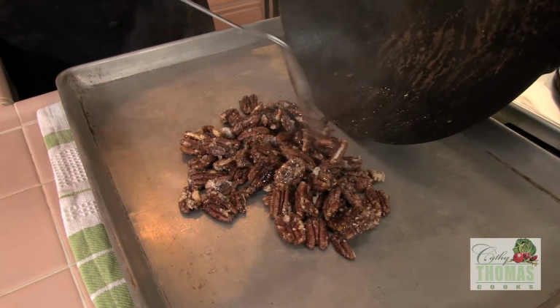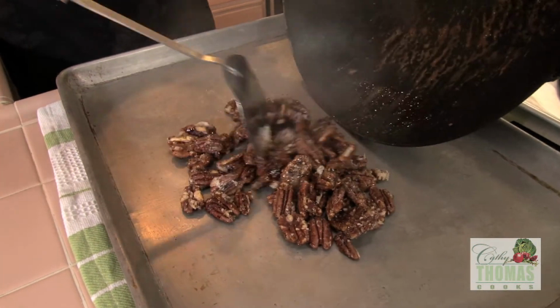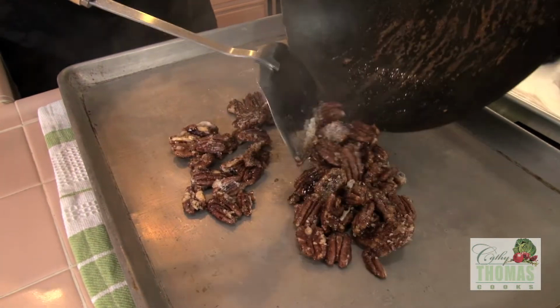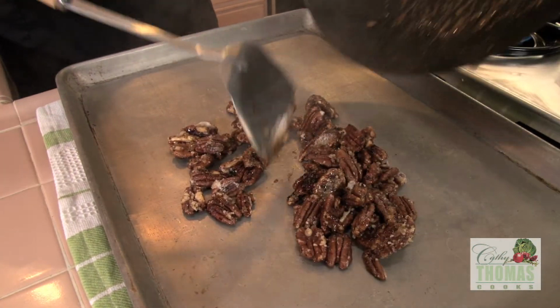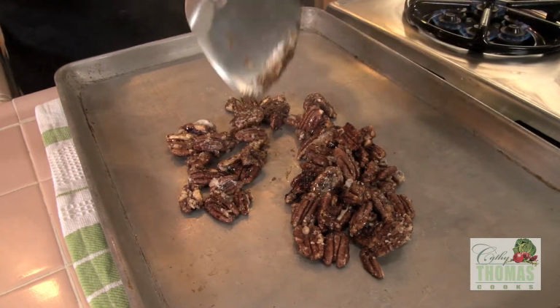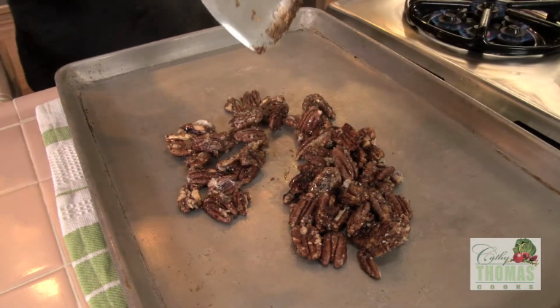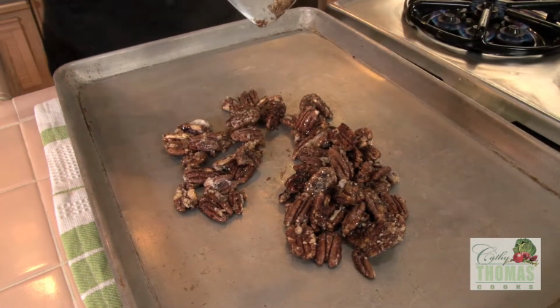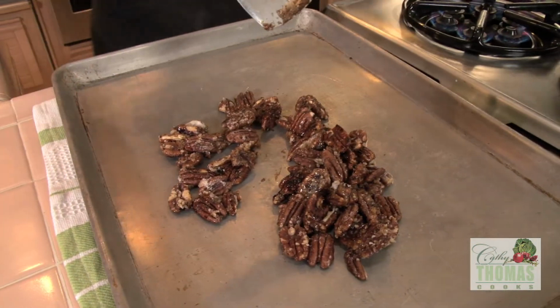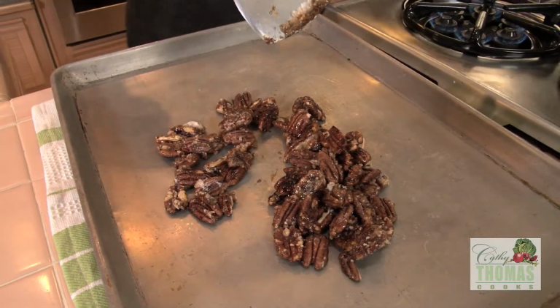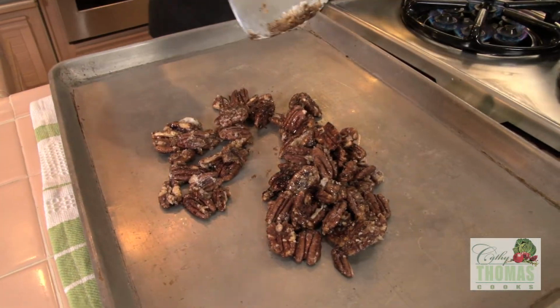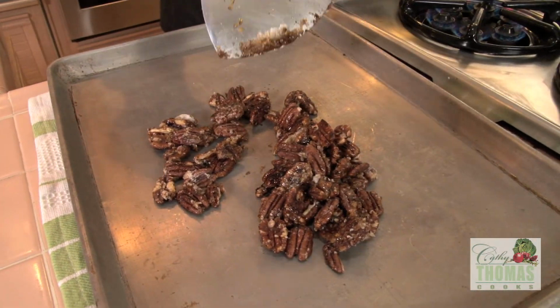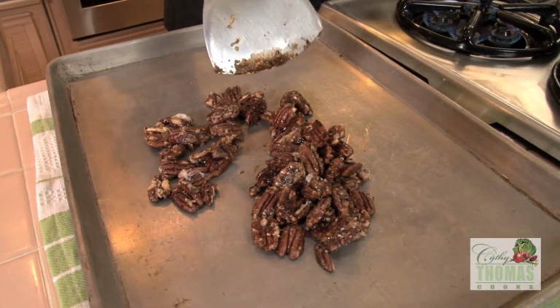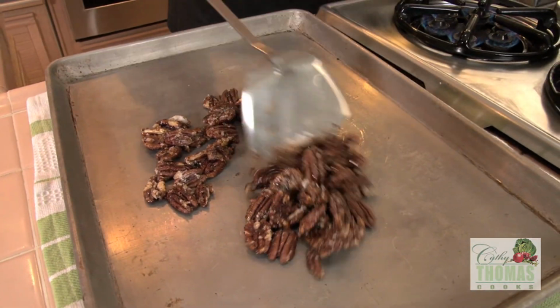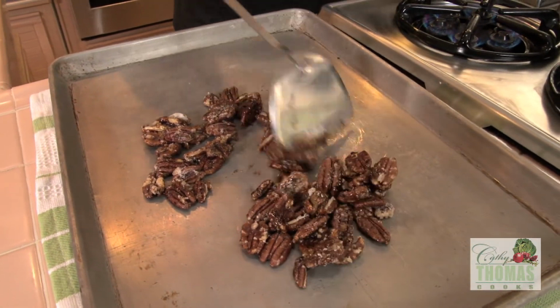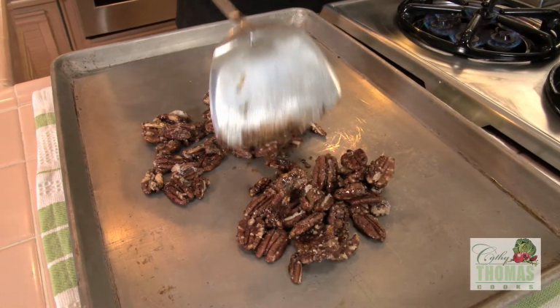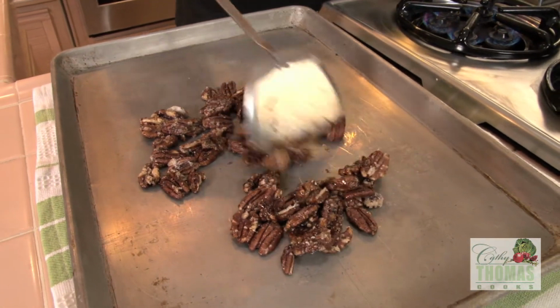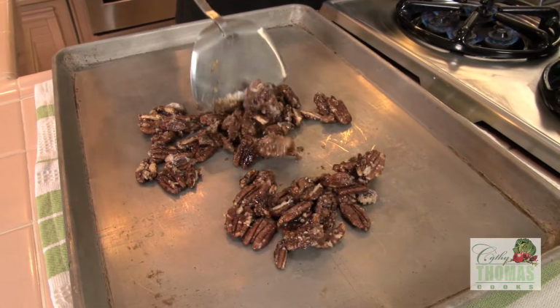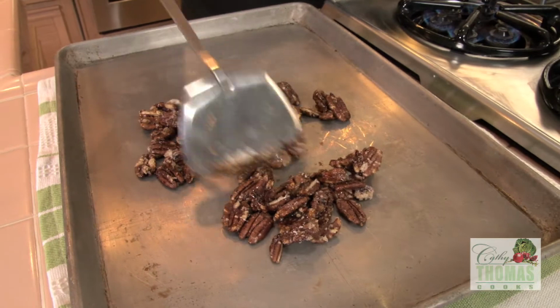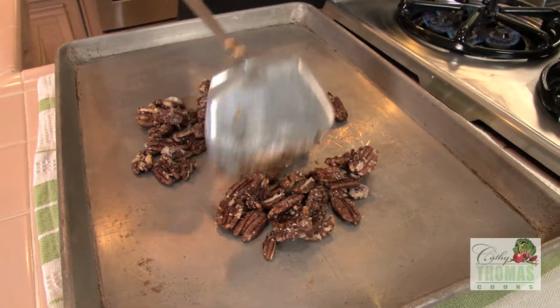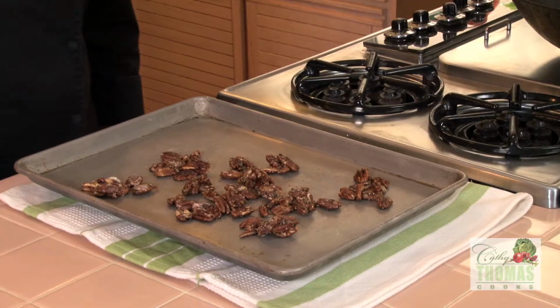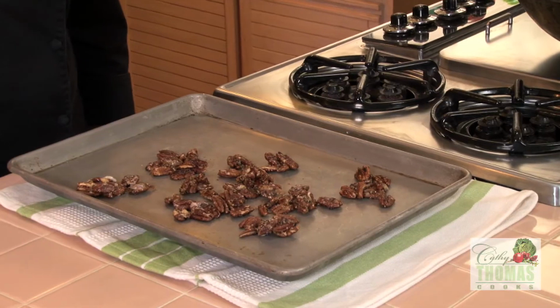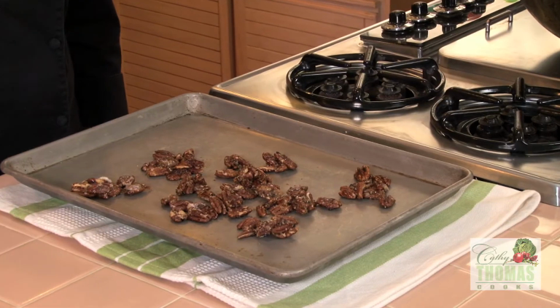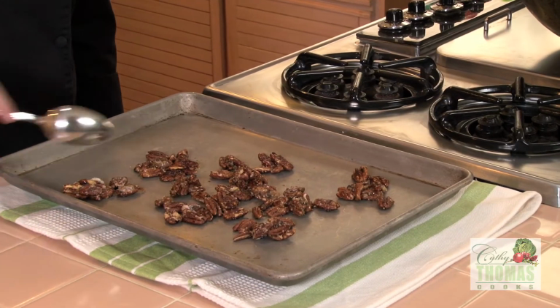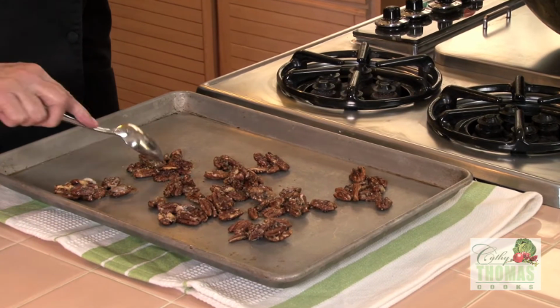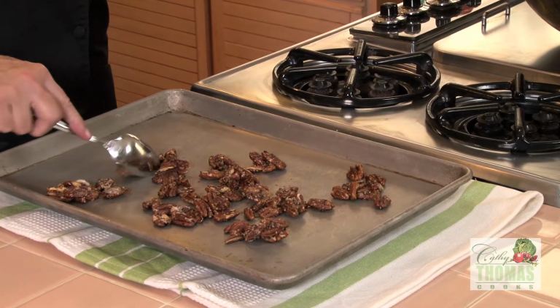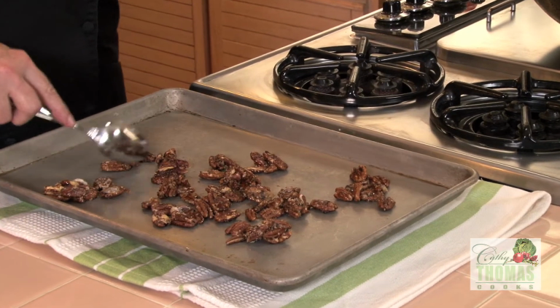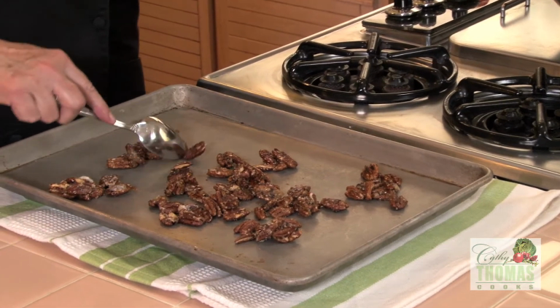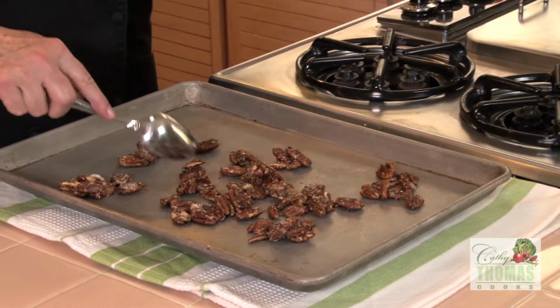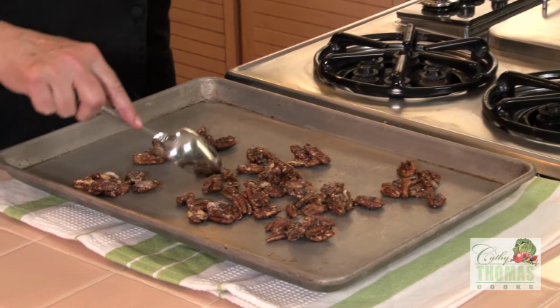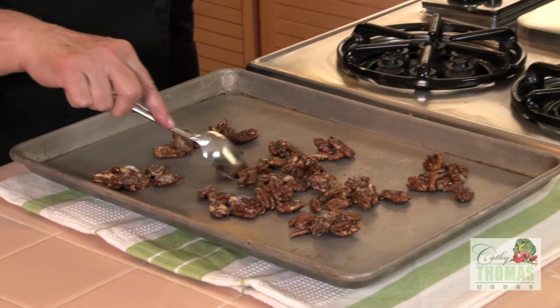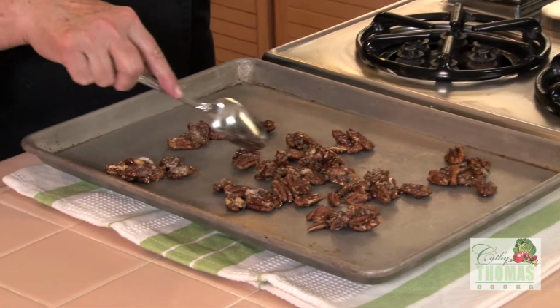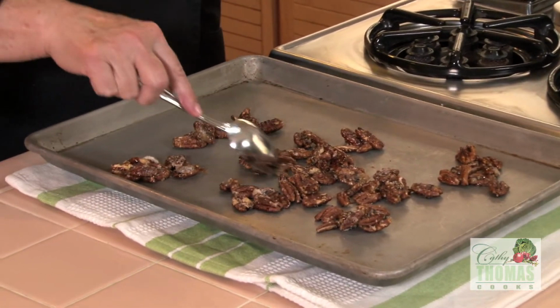It's important to have this baking sheet out and ready to go before you start doing the nuts.